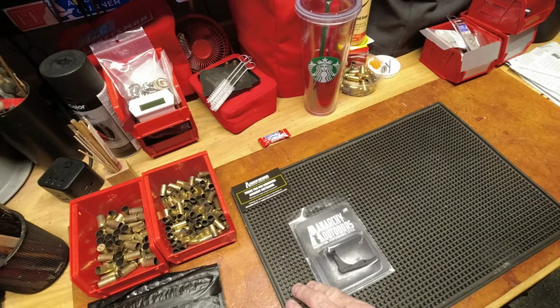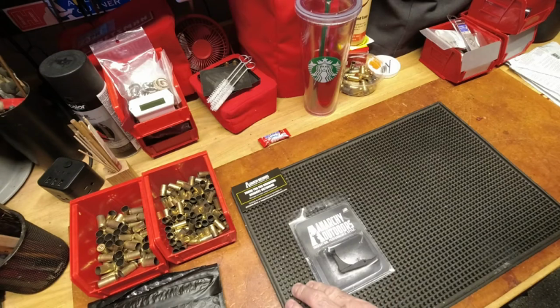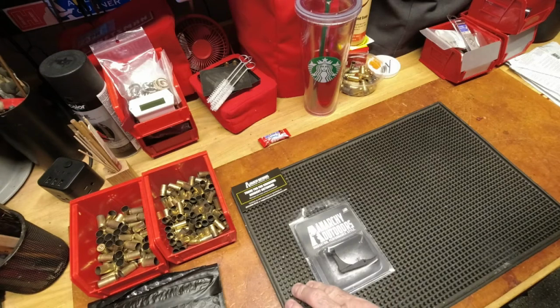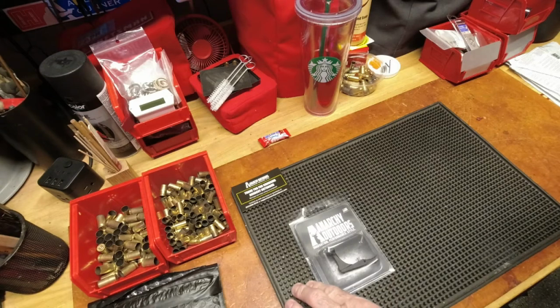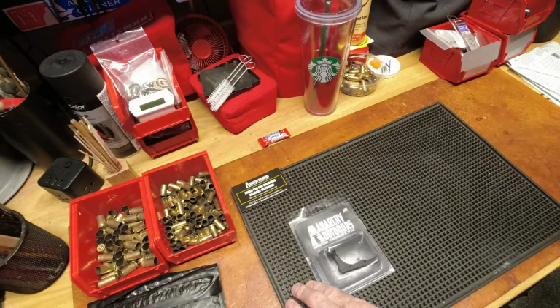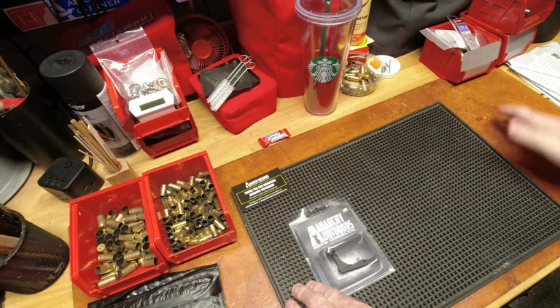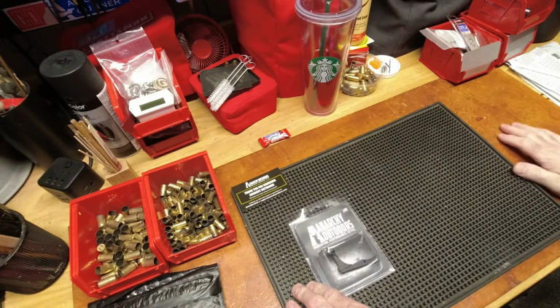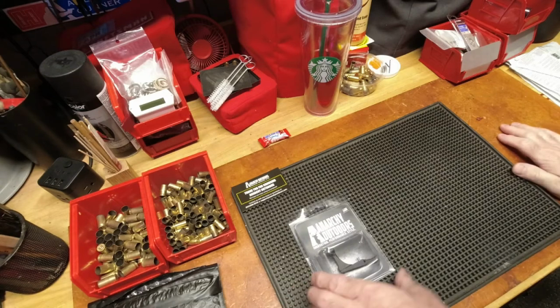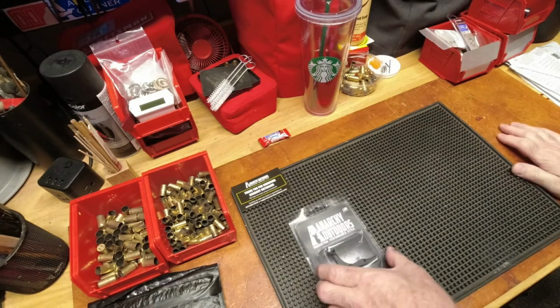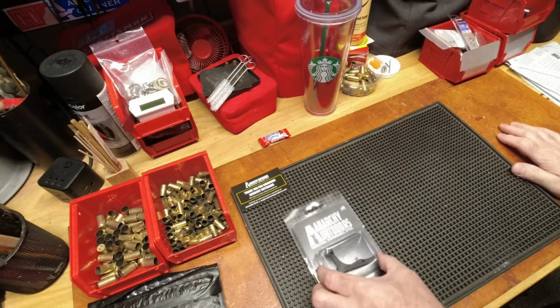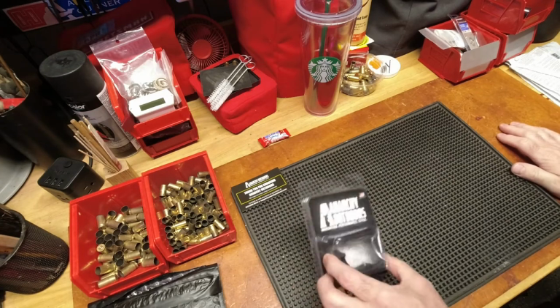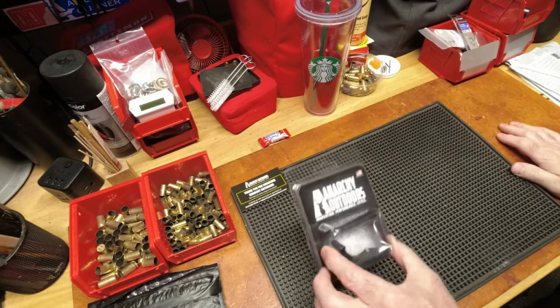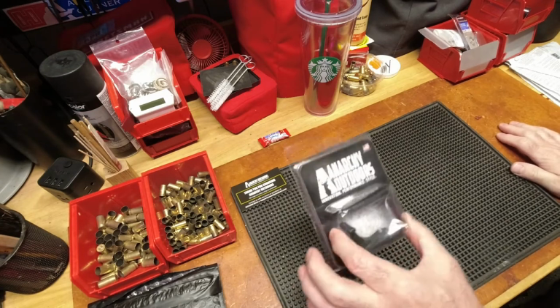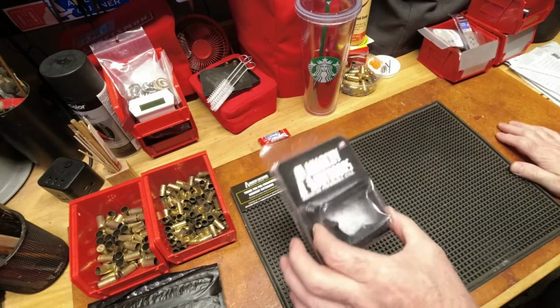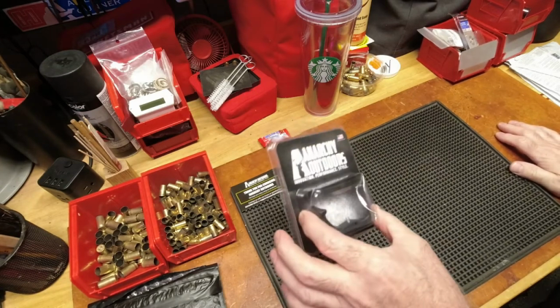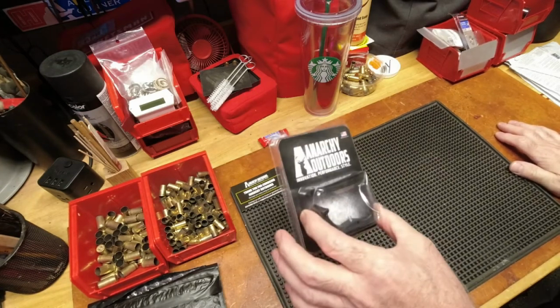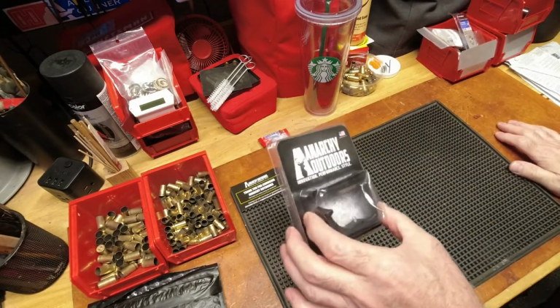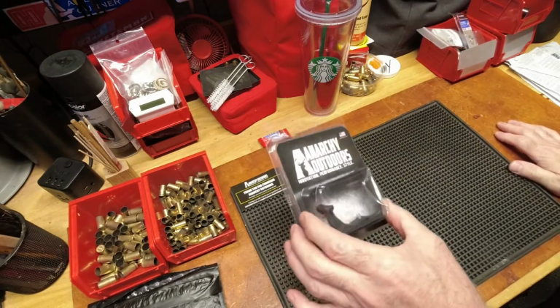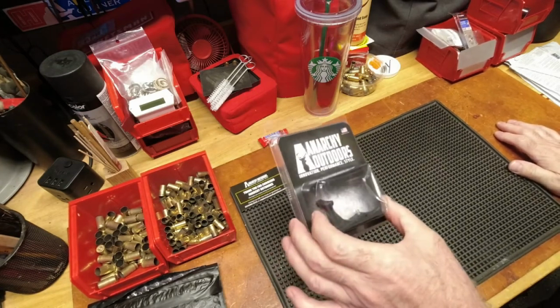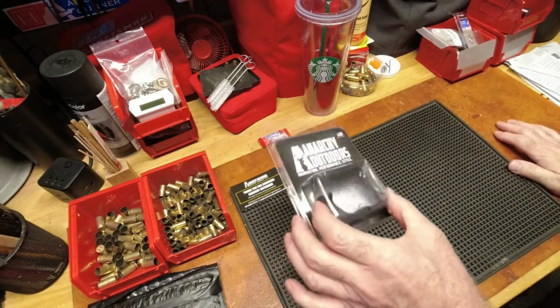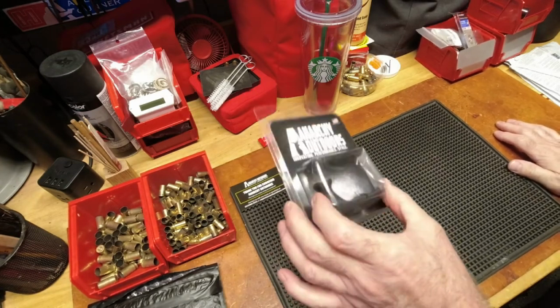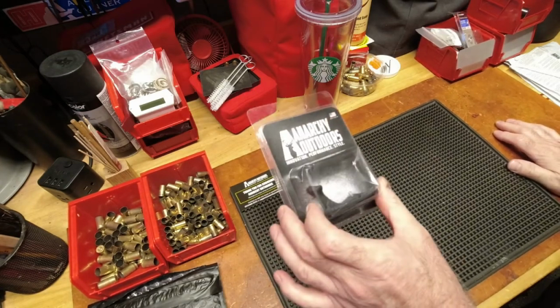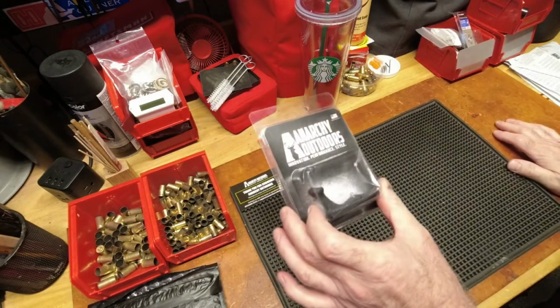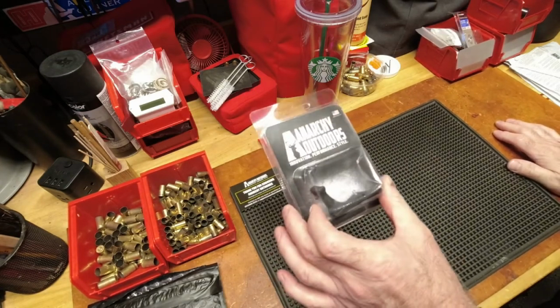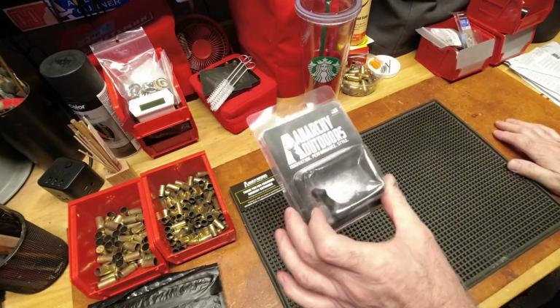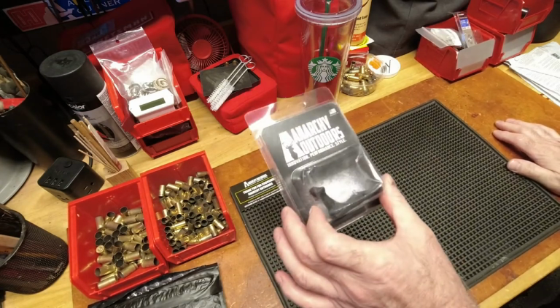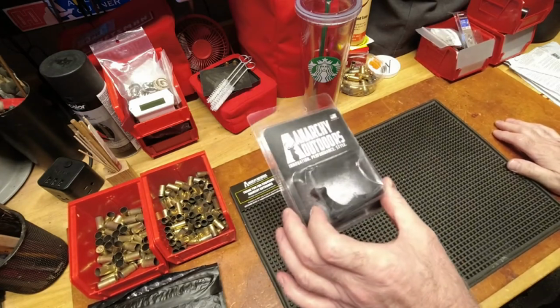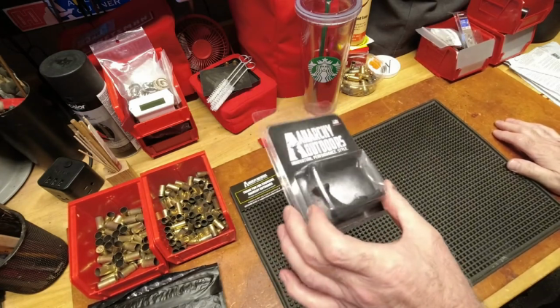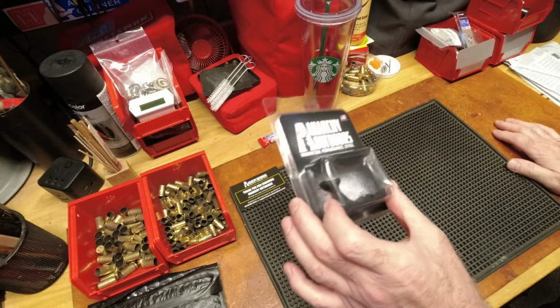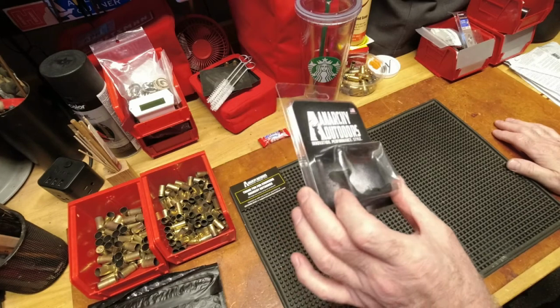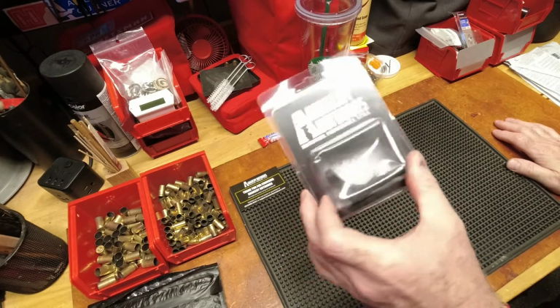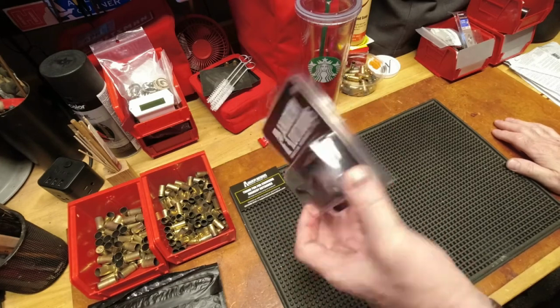I have something similar on my 10/22 and wasn't really considering it for the Ruger Precision Rimfire until I started using the rifle and found that little mag release is just in a weird place. Your hand doesn't naturally go there — your thumb, your finger — it's kind of quirky to release the mag from the rifle. So I'm not necessarily the biggest fan of the standard release.